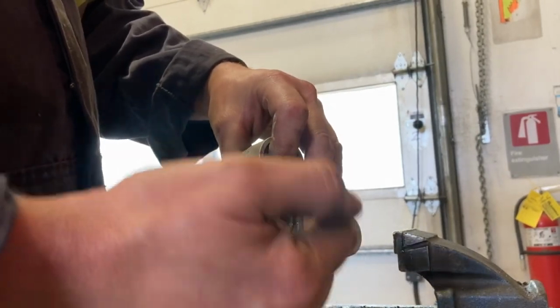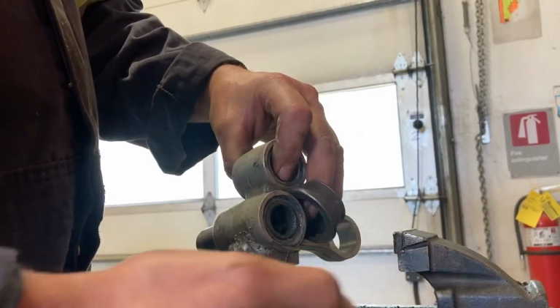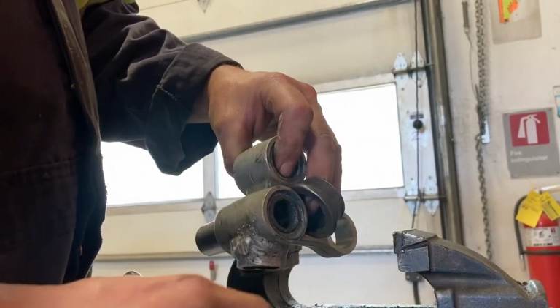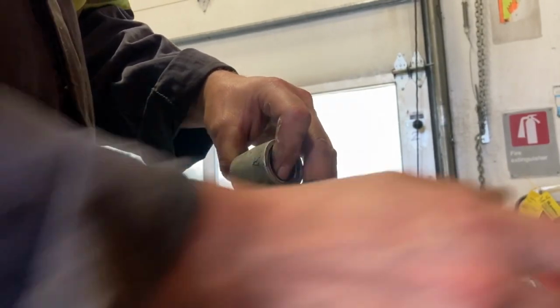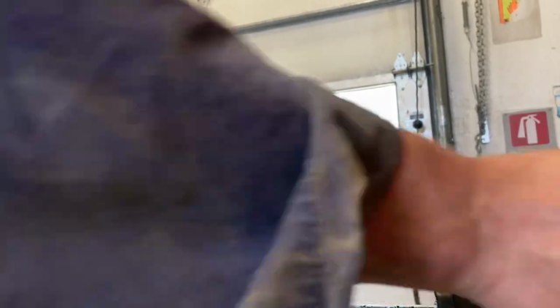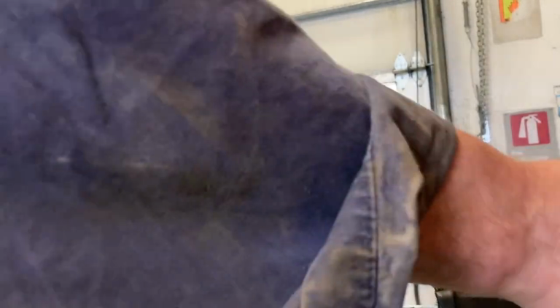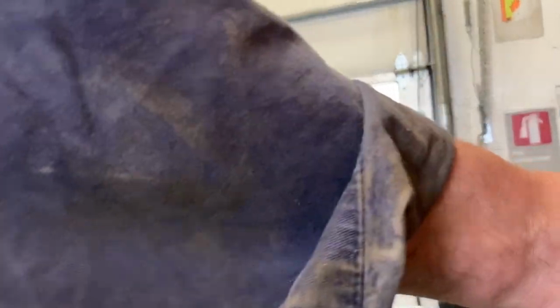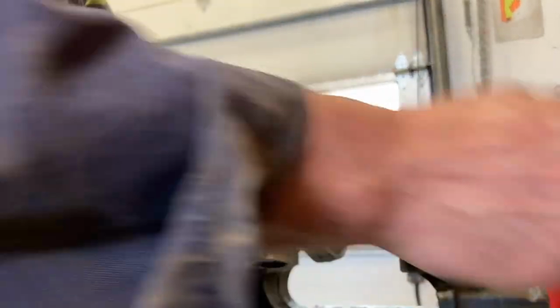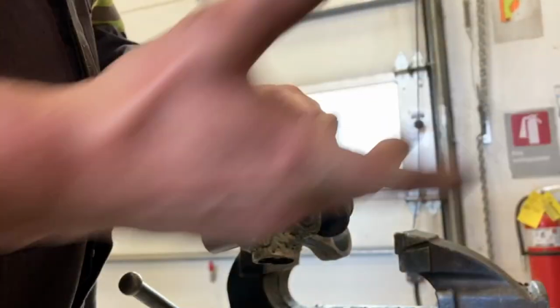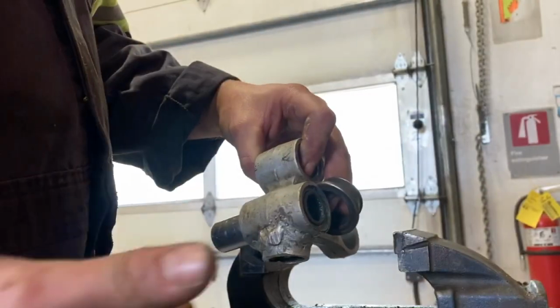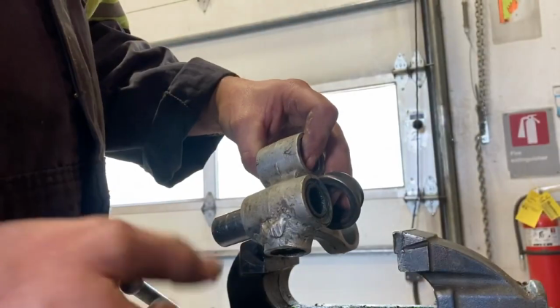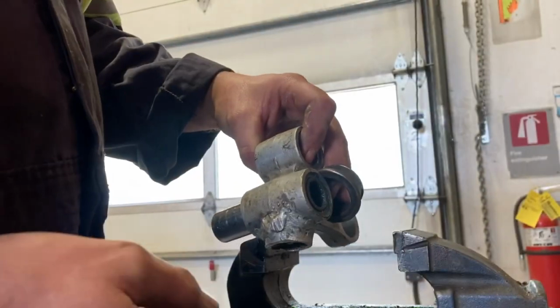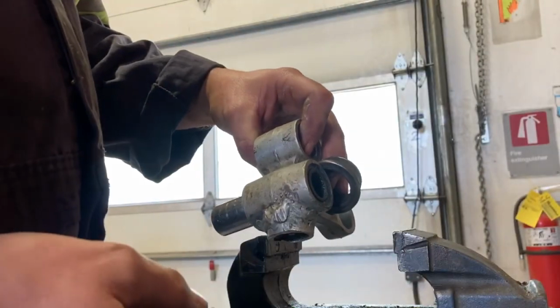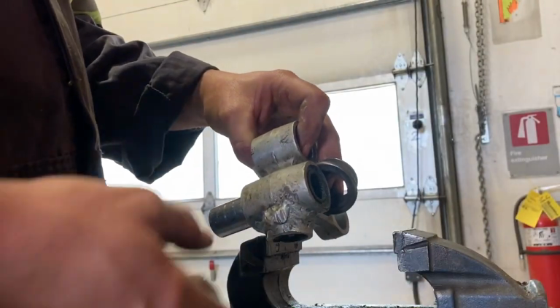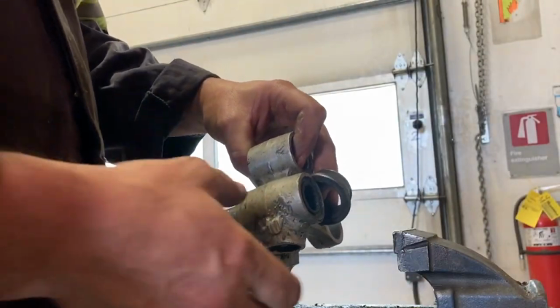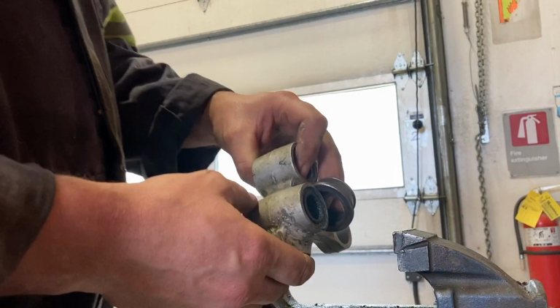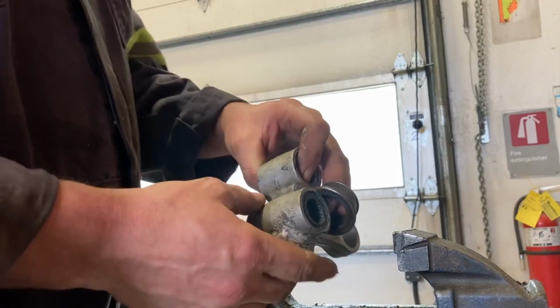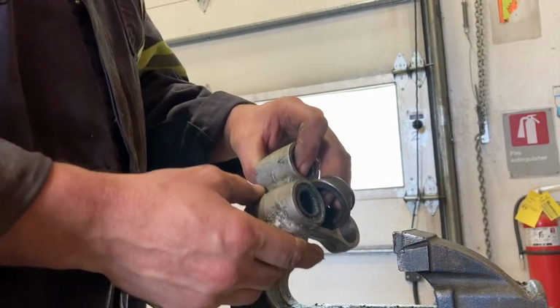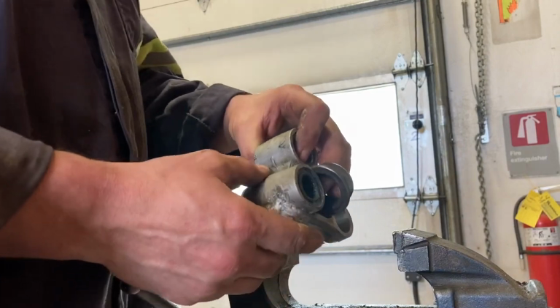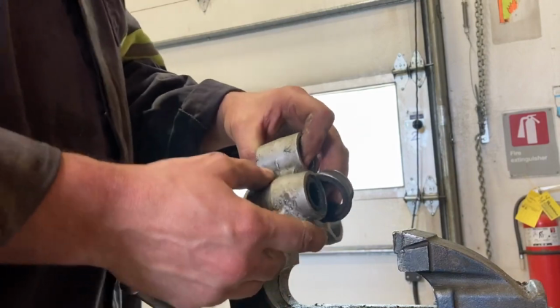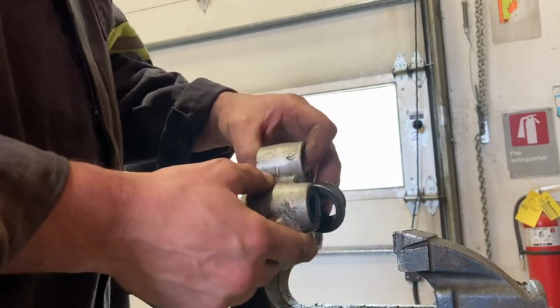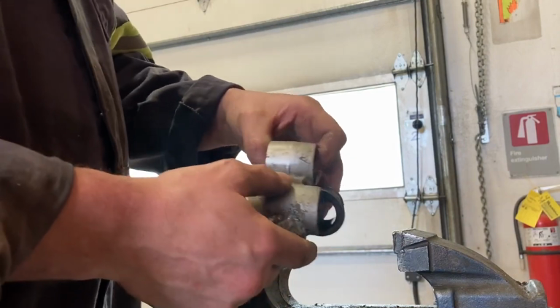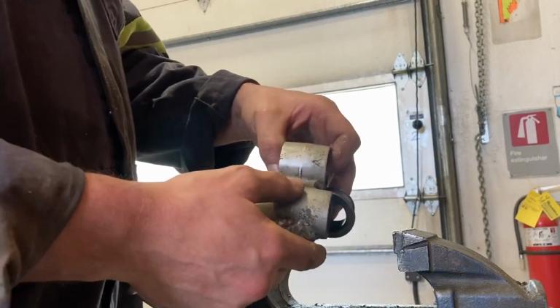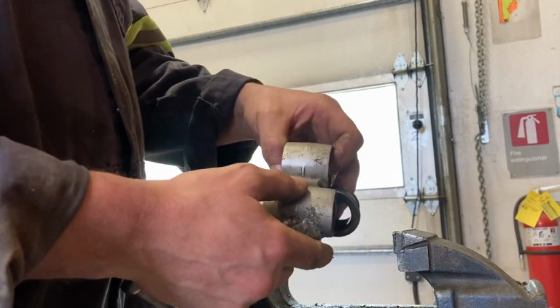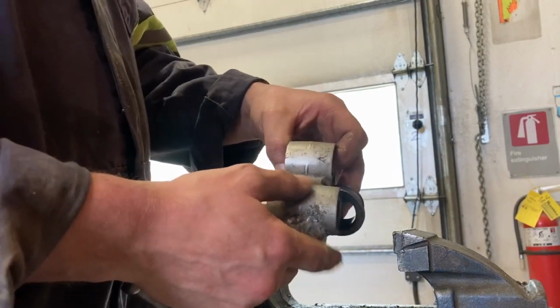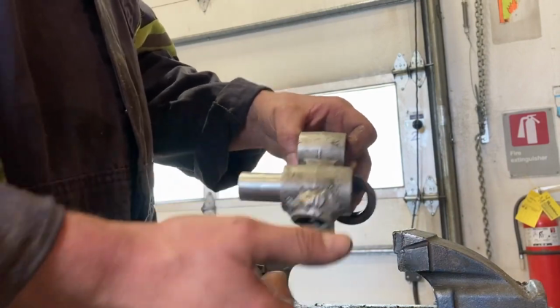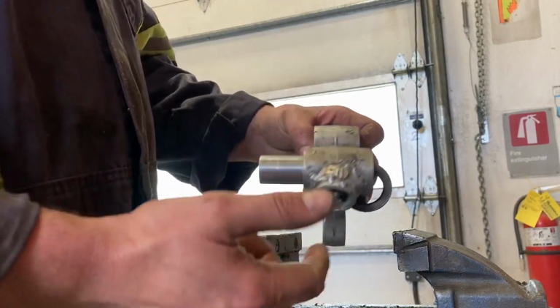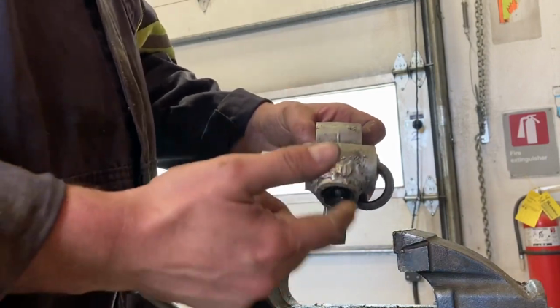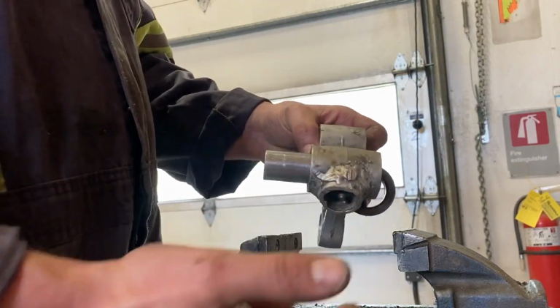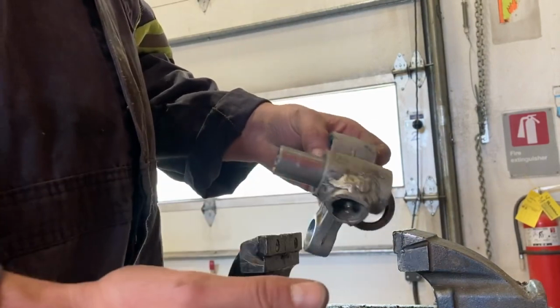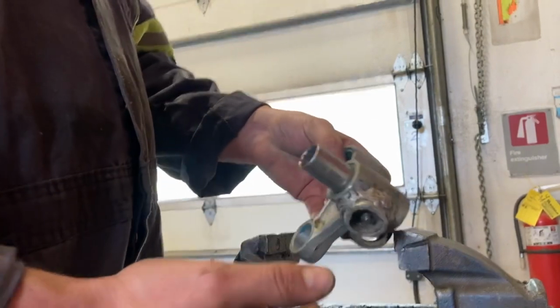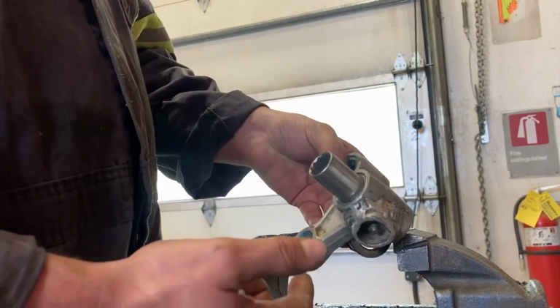You'd drill out a bolt — it is possible. Bolts are hard, but you can do it. But anyway, that's what I did on that one.